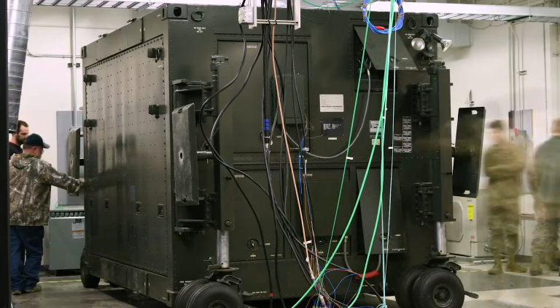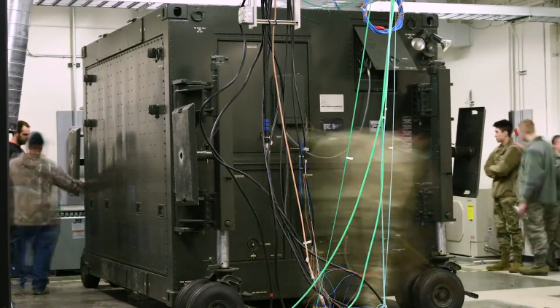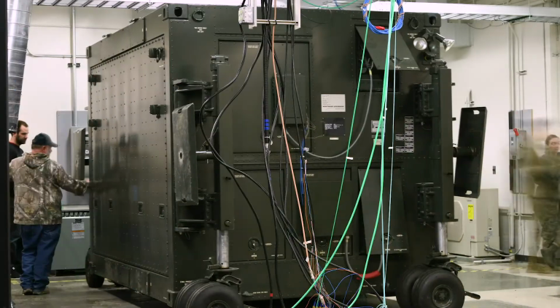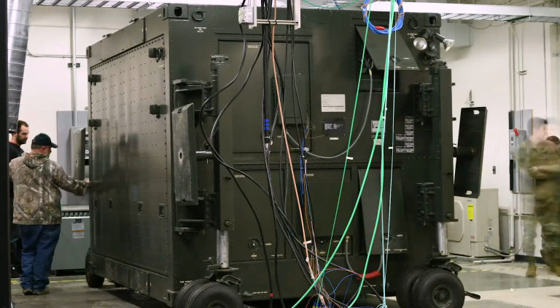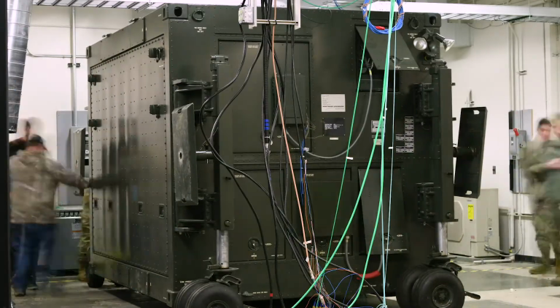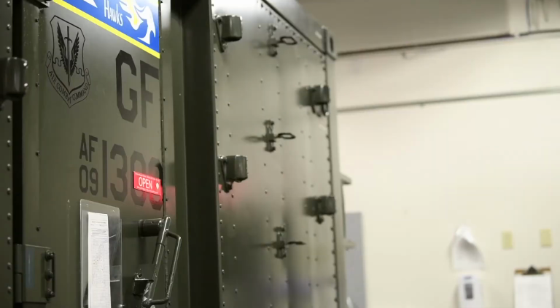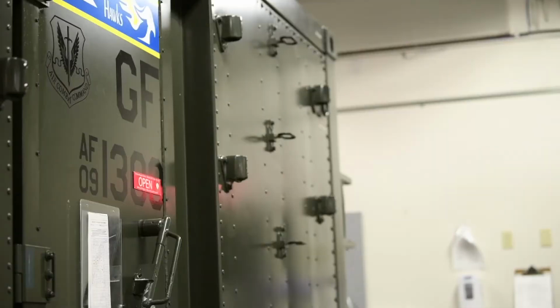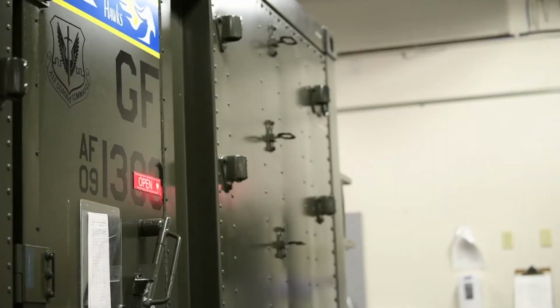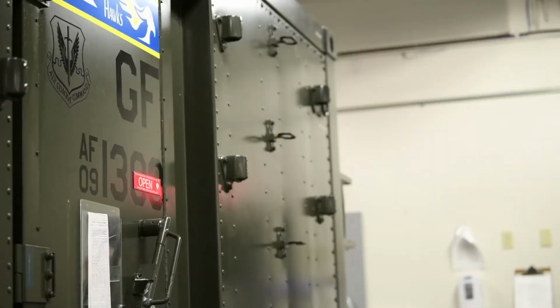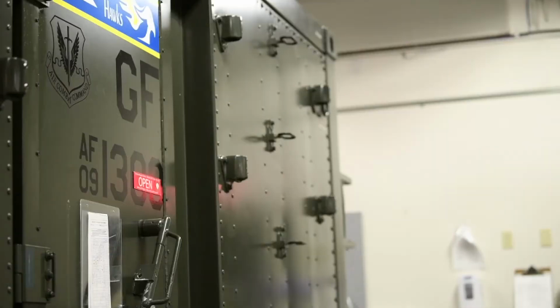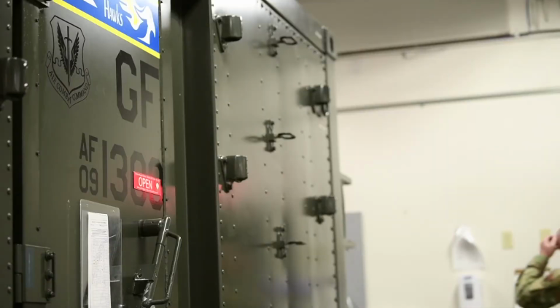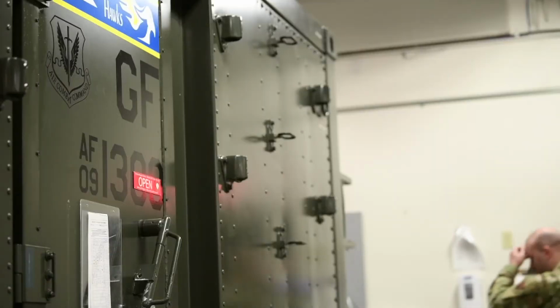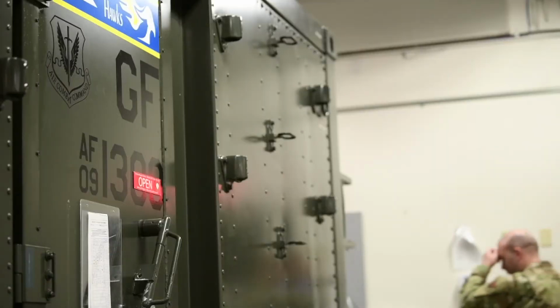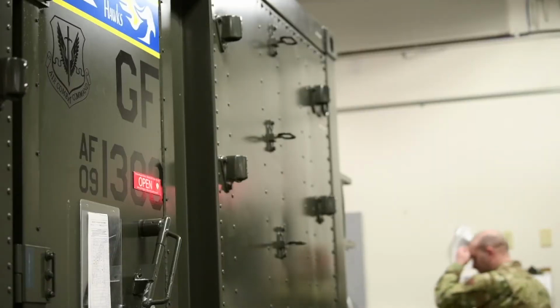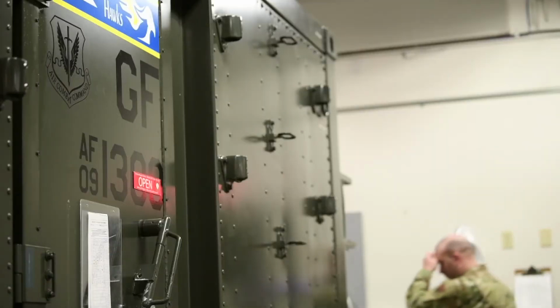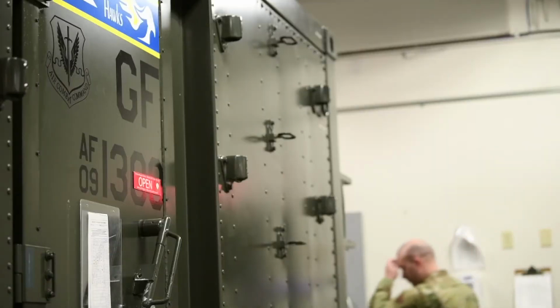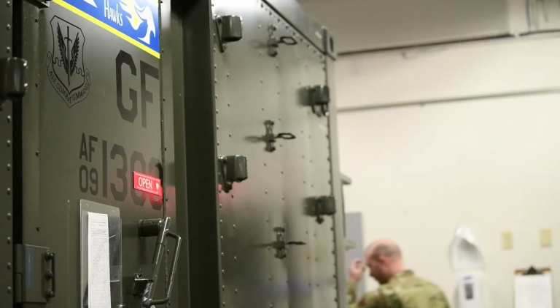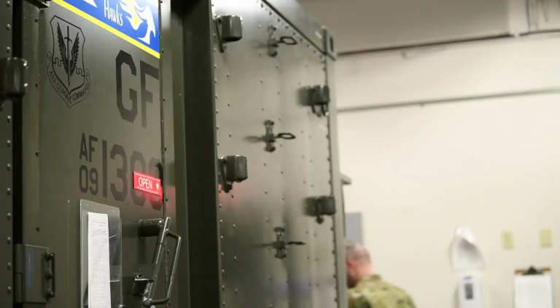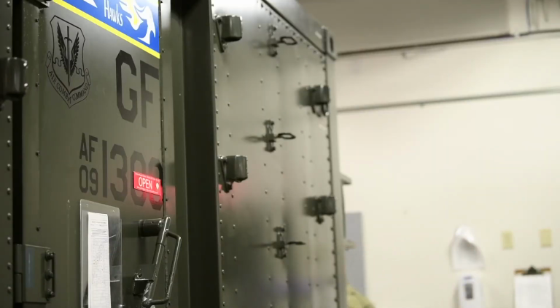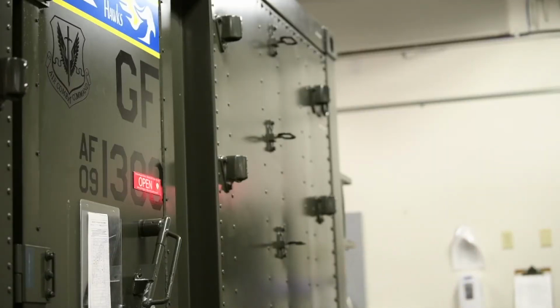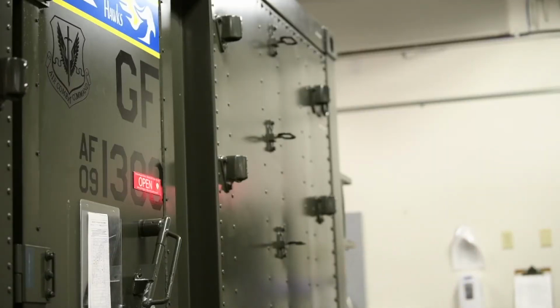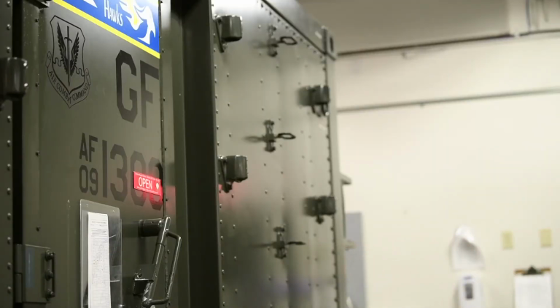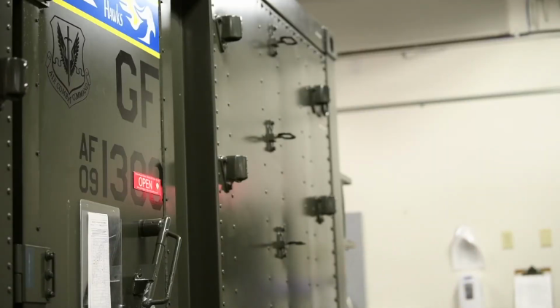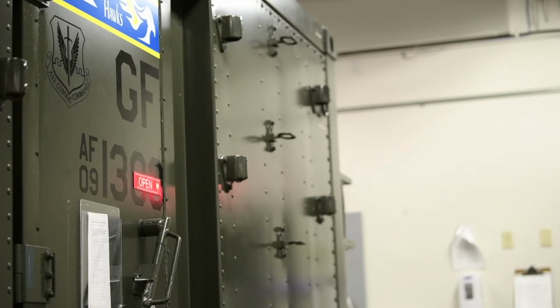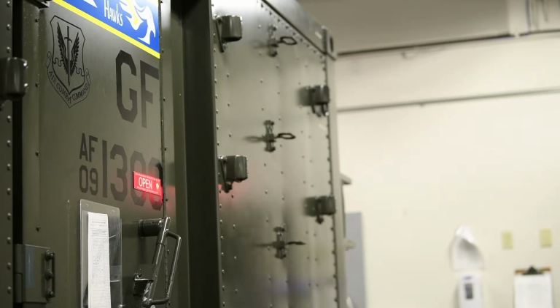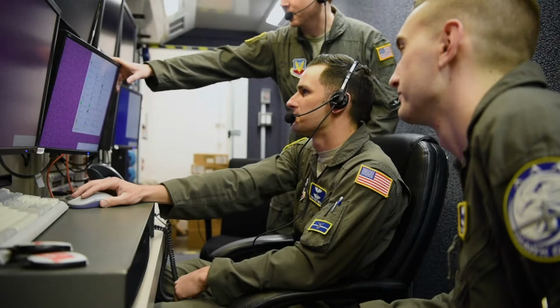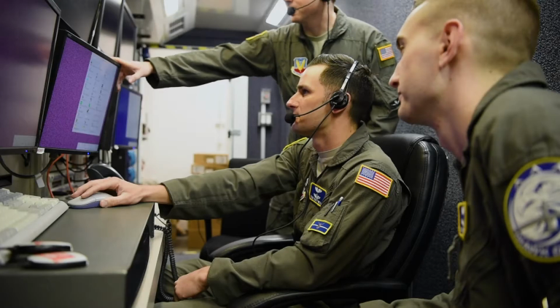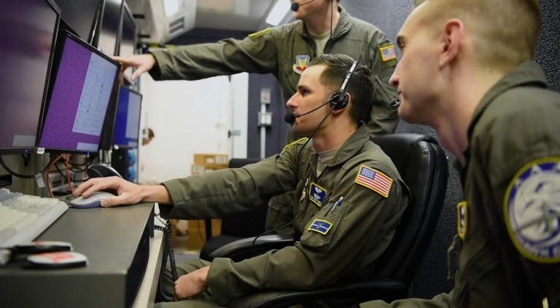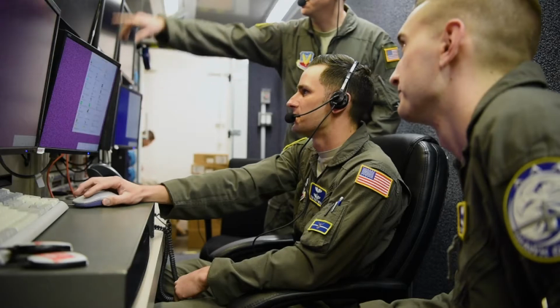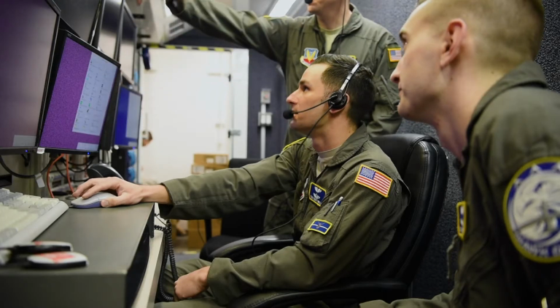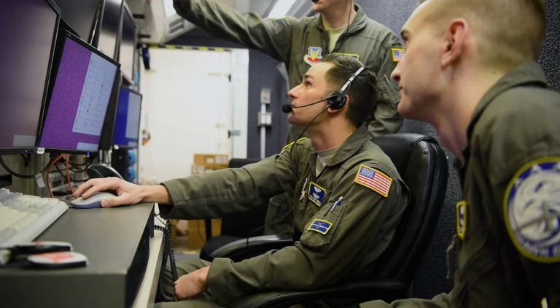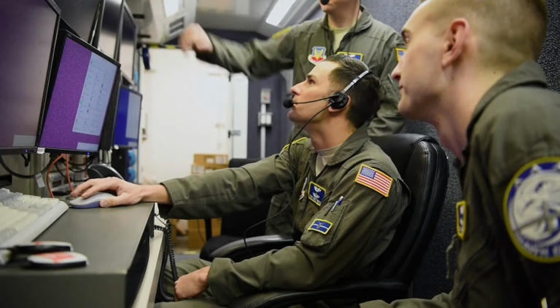What the LRE is, is the ground control station for the Global Hawk. It allows the pilots to fly the aircraft.